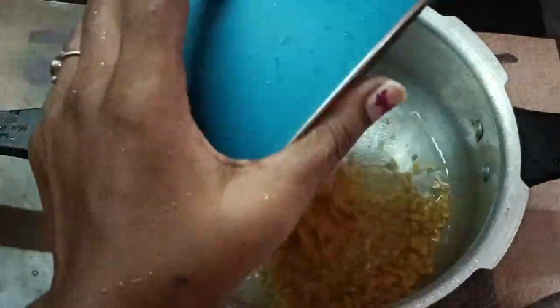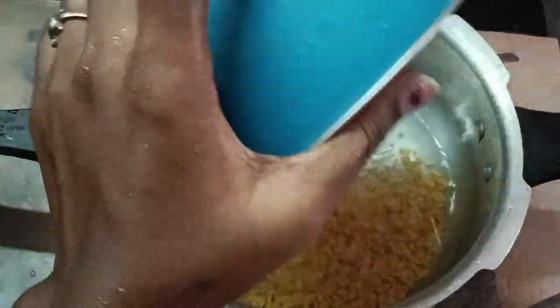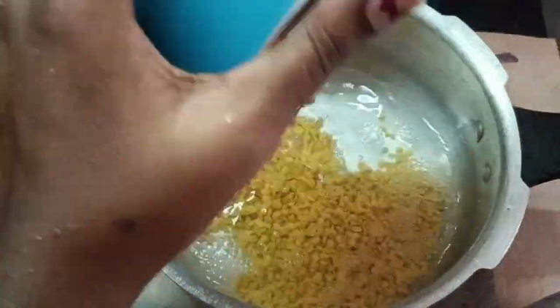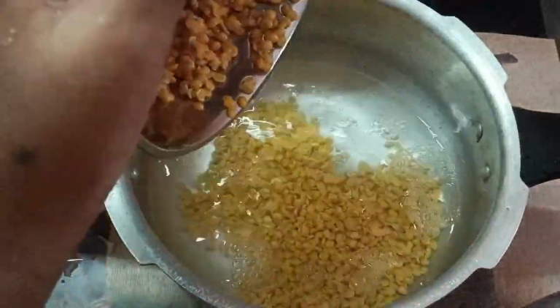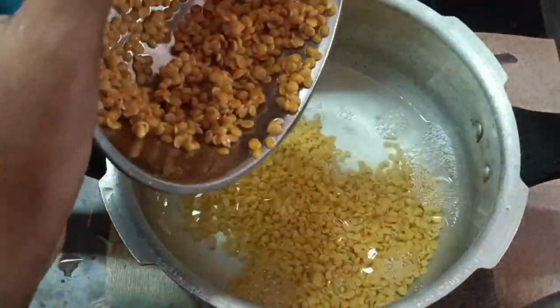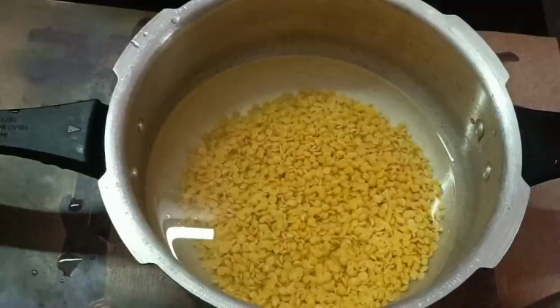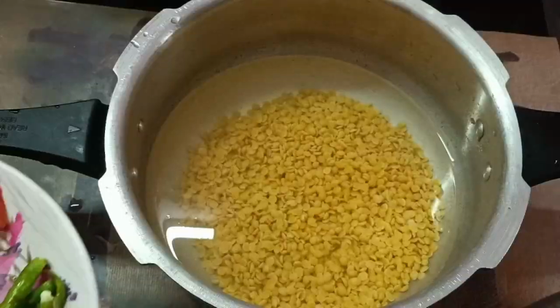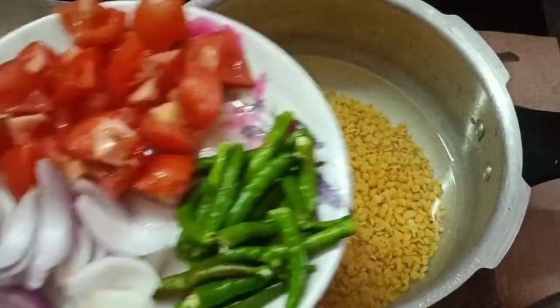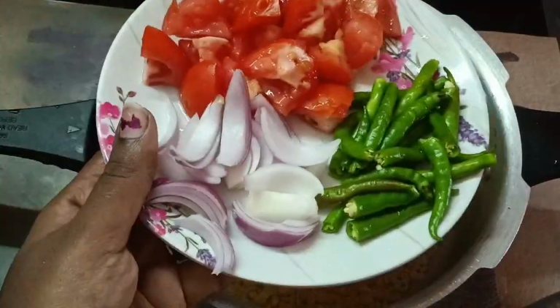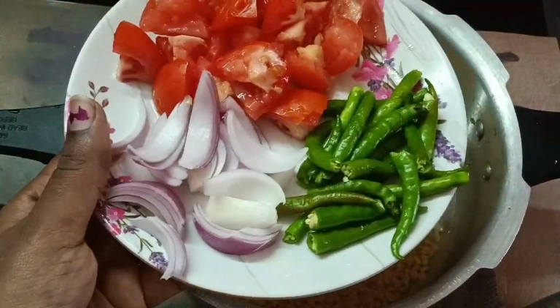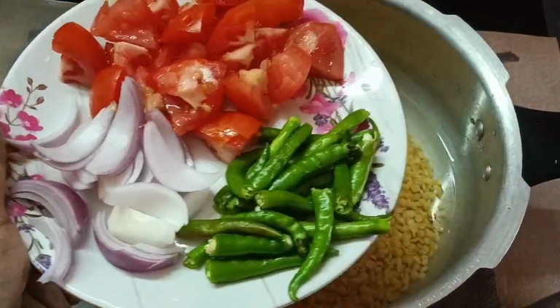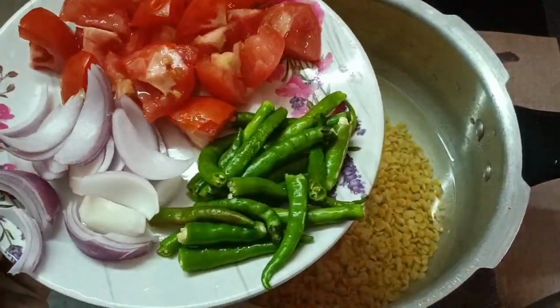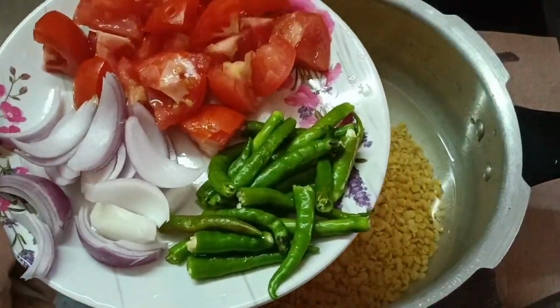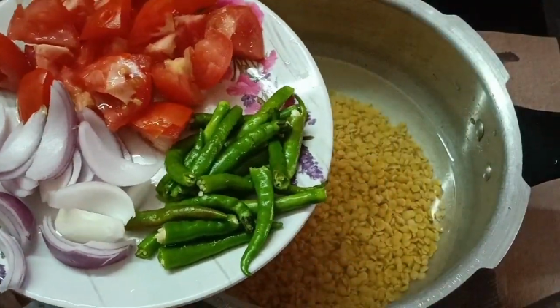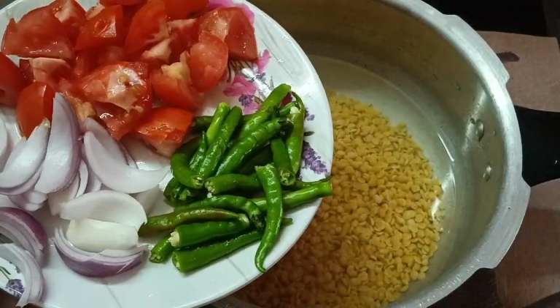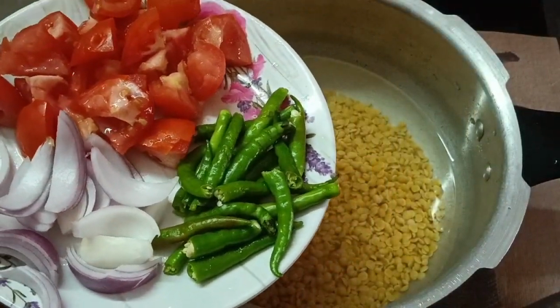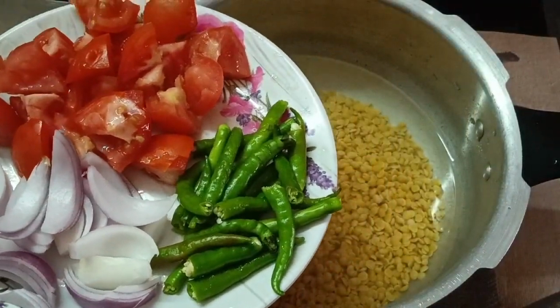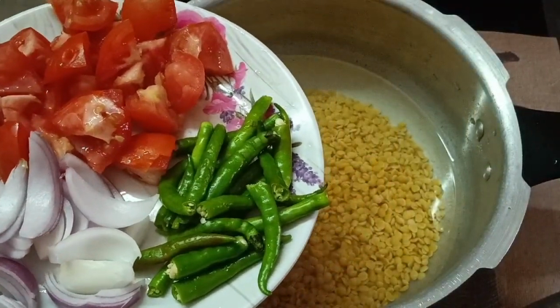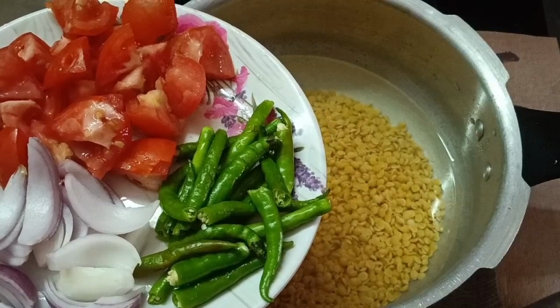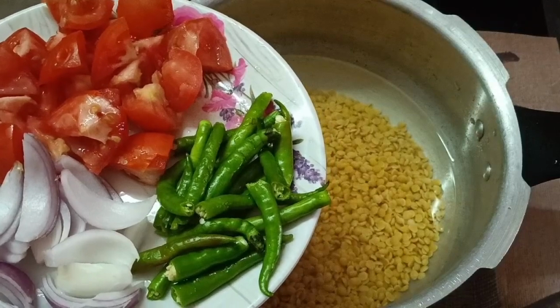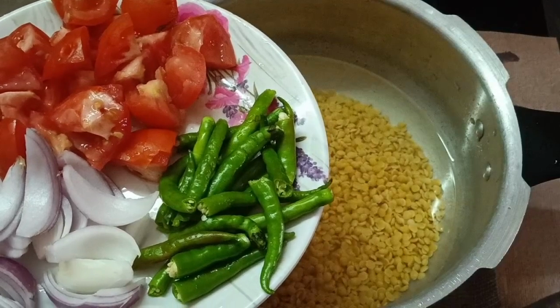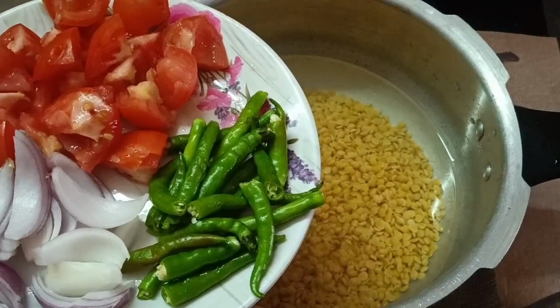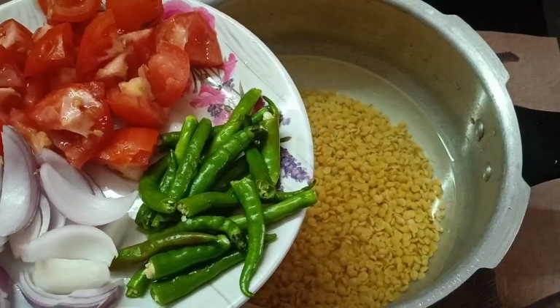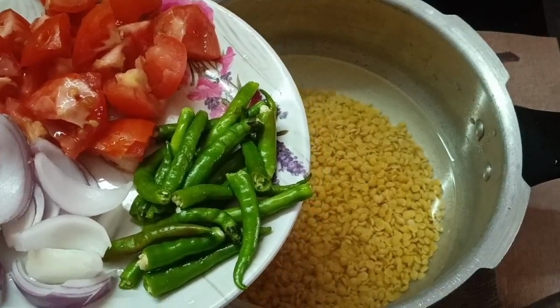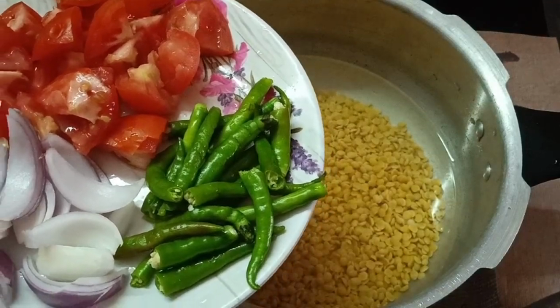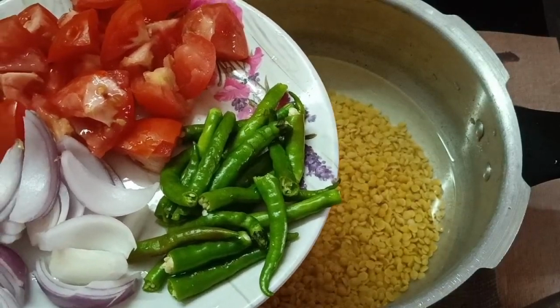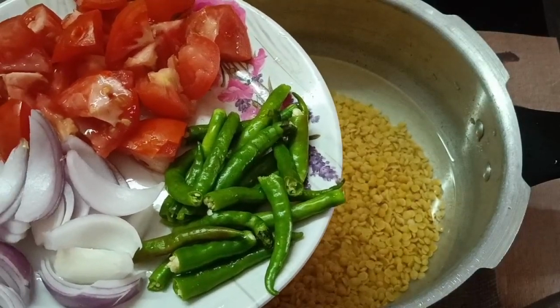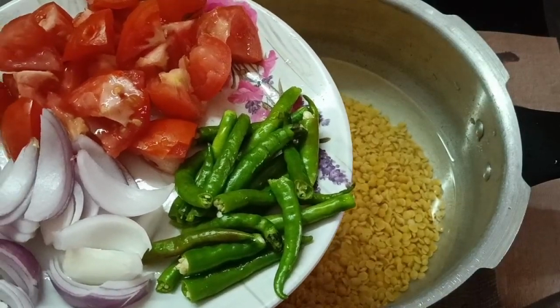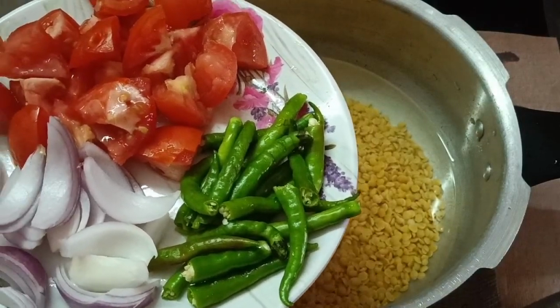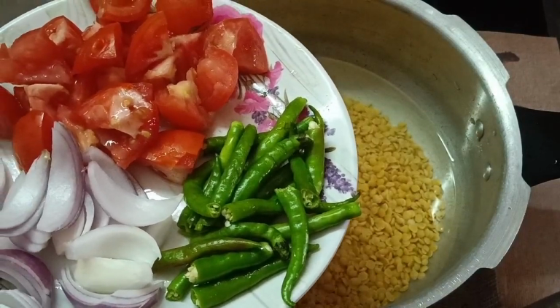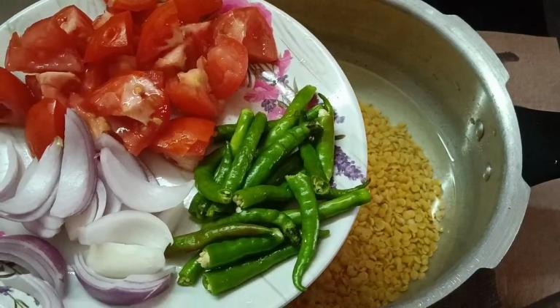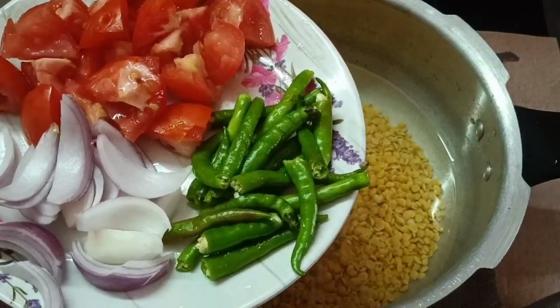We want to make a new curry sauce. We add the onions in the pan and tomato.